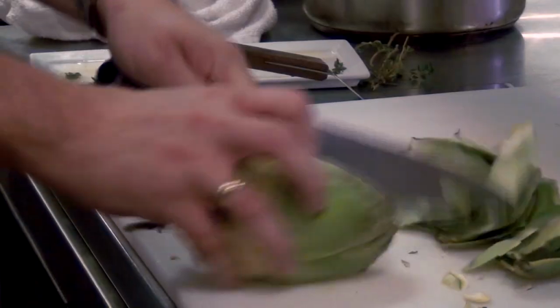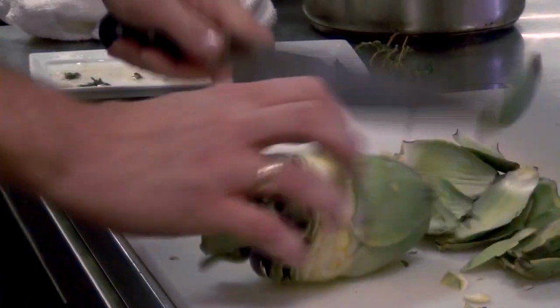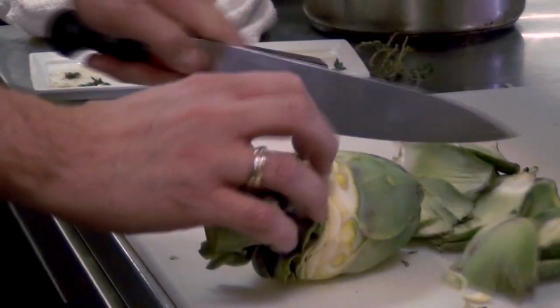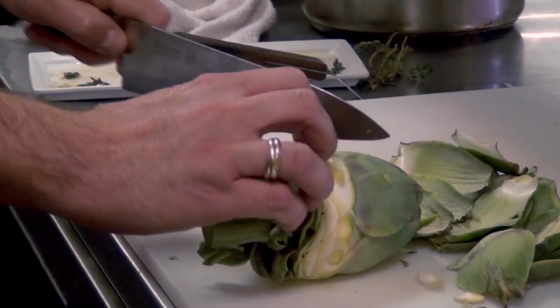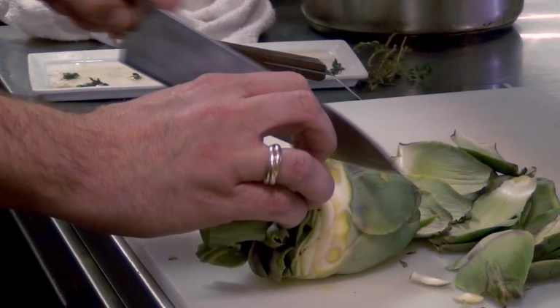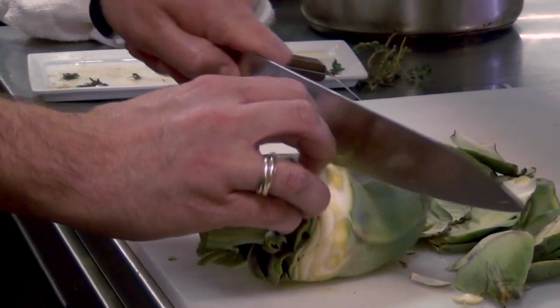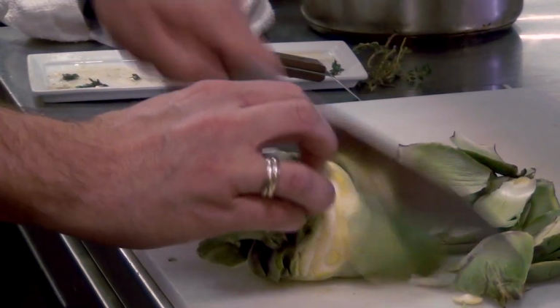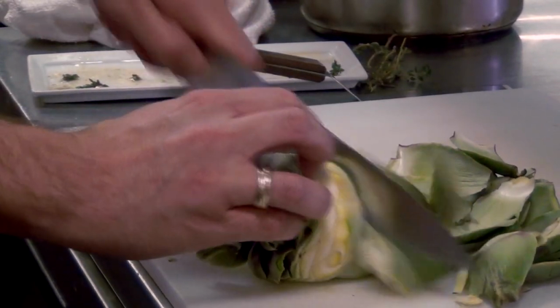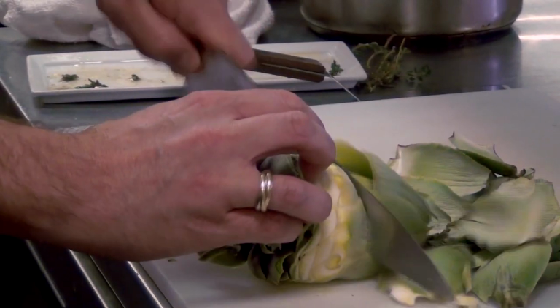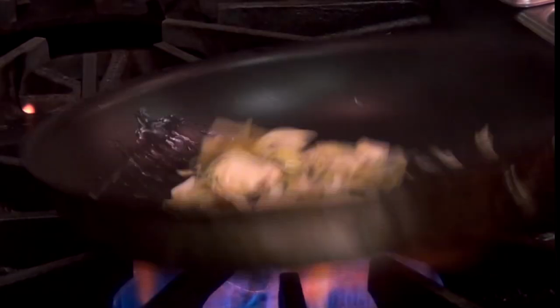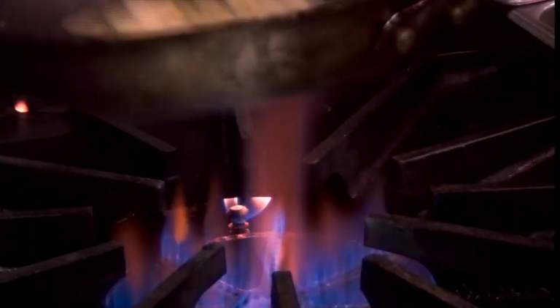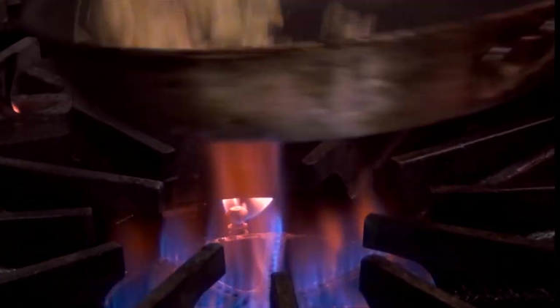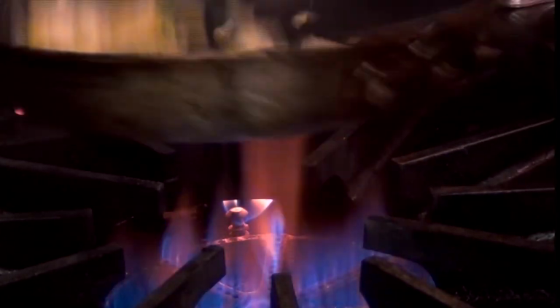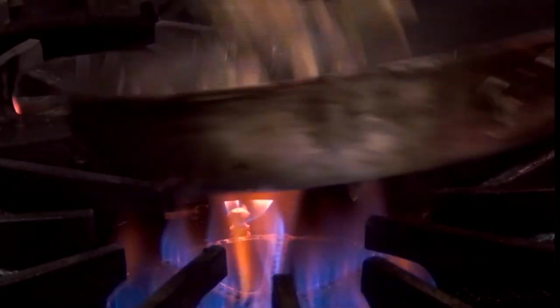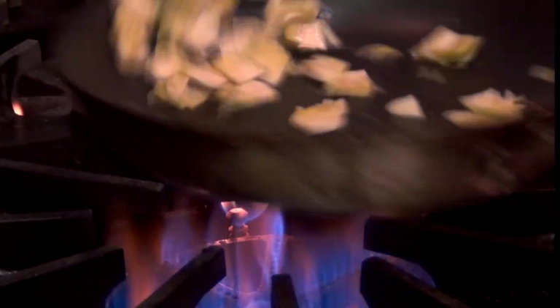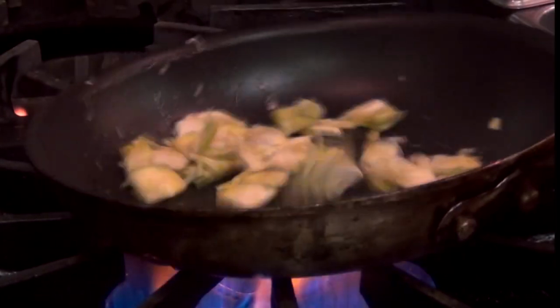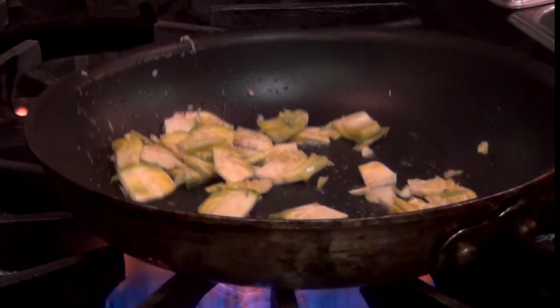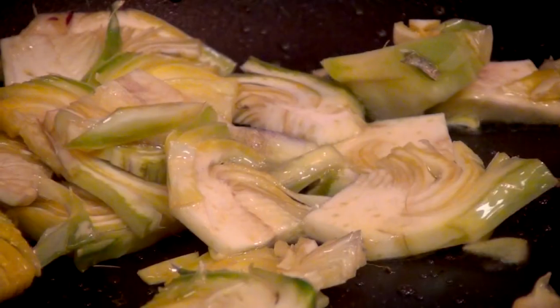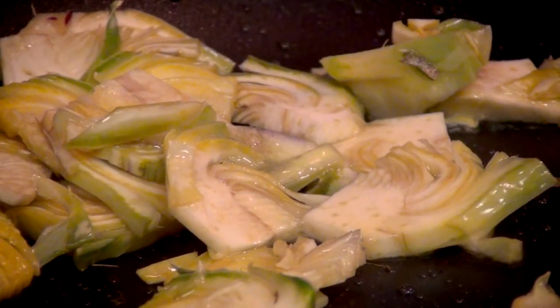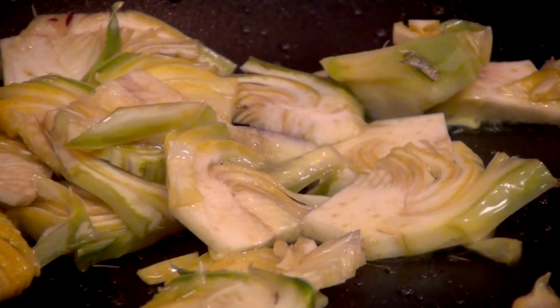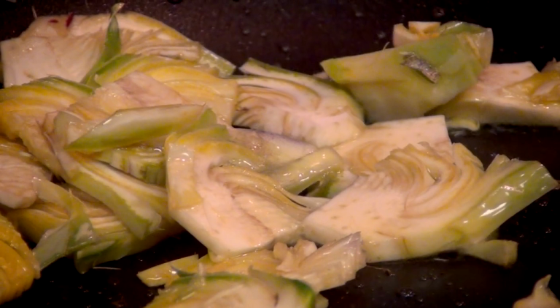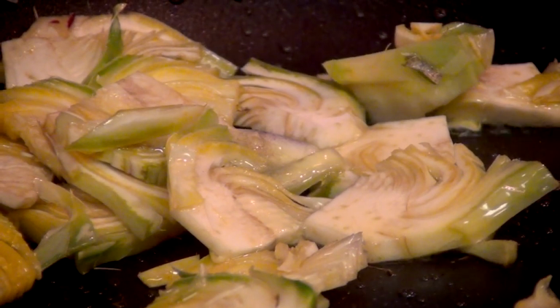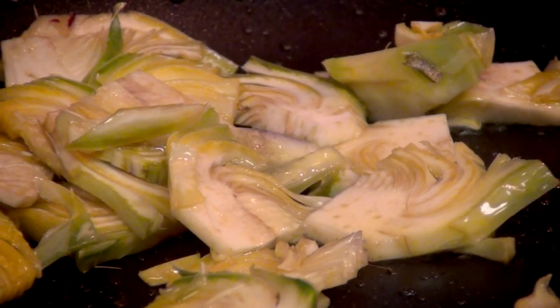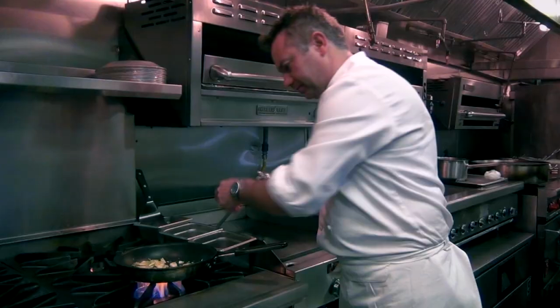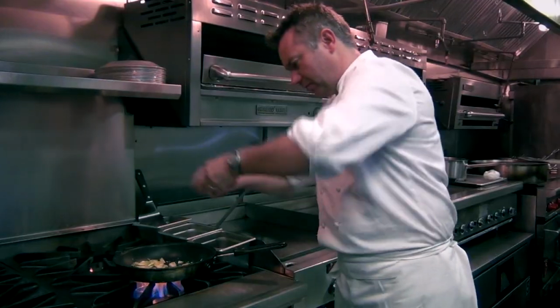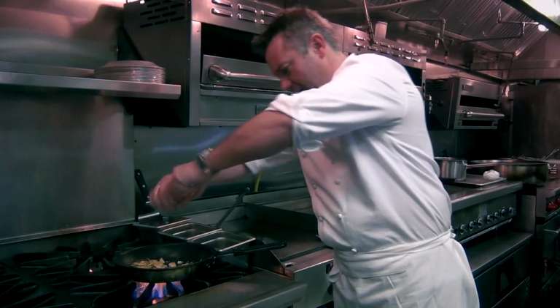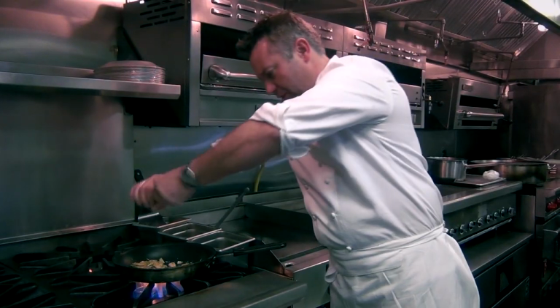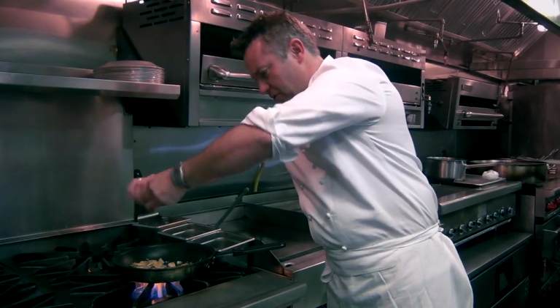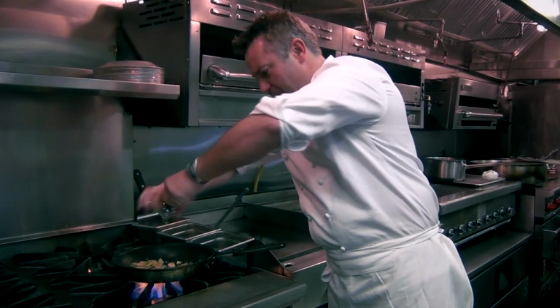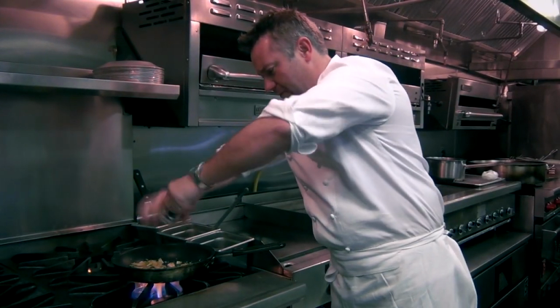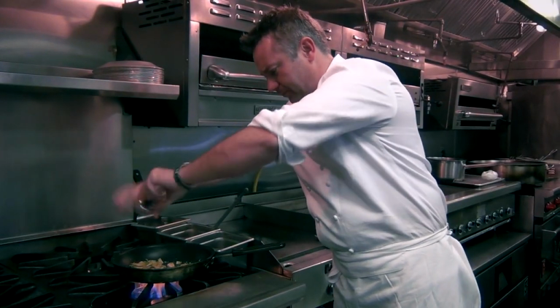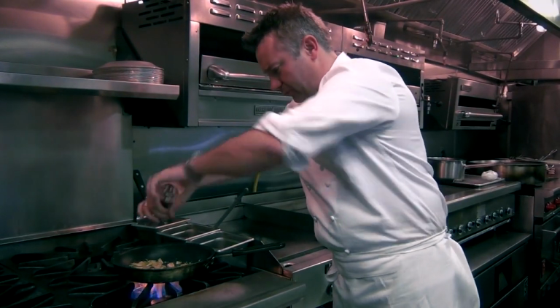Cut the artichokes. Sauté with olive oil. Add sea salt and fresh pepper.